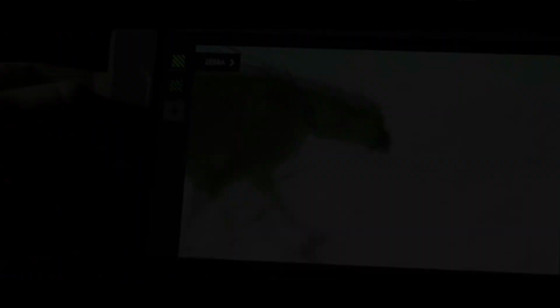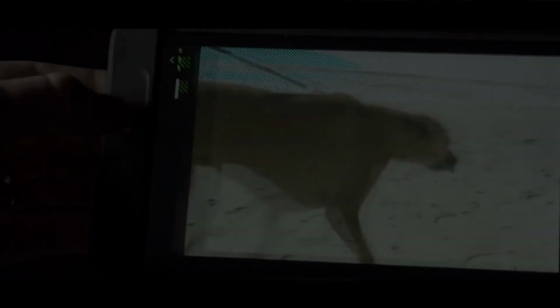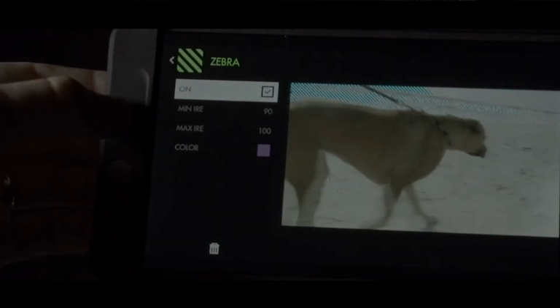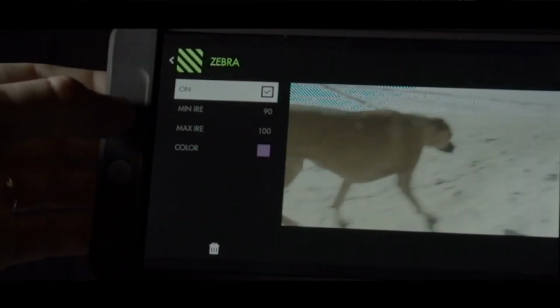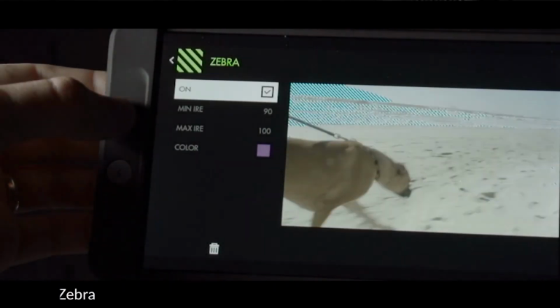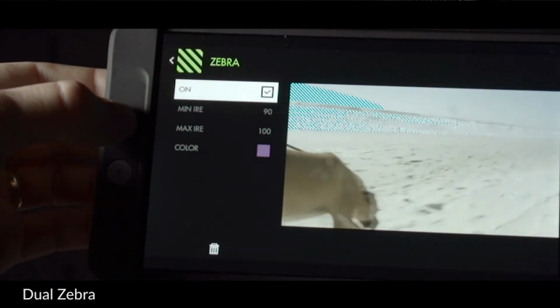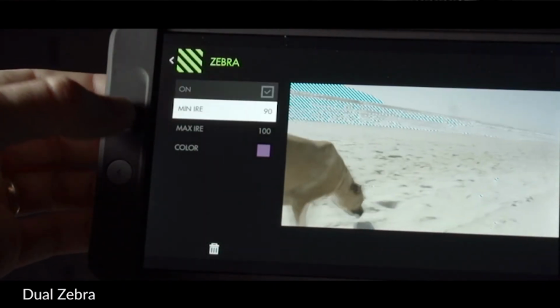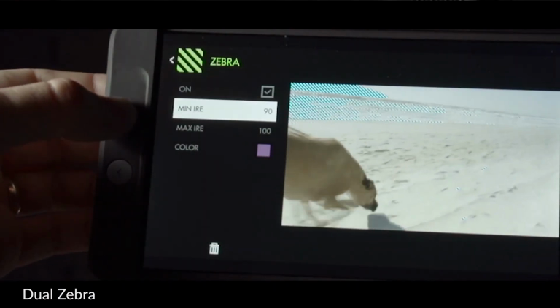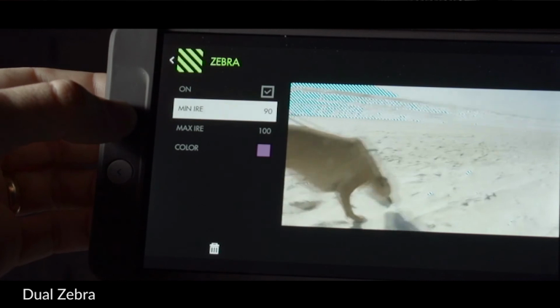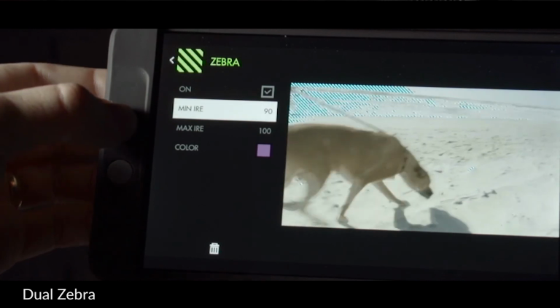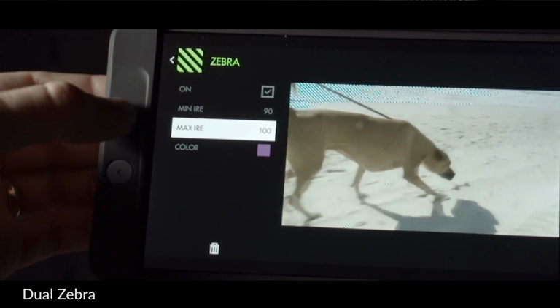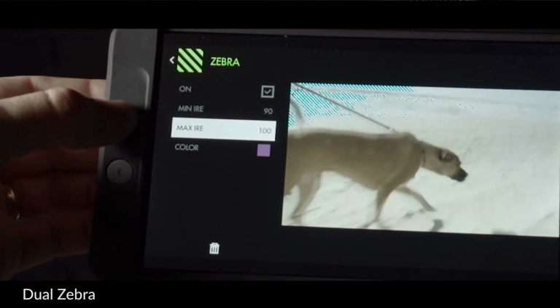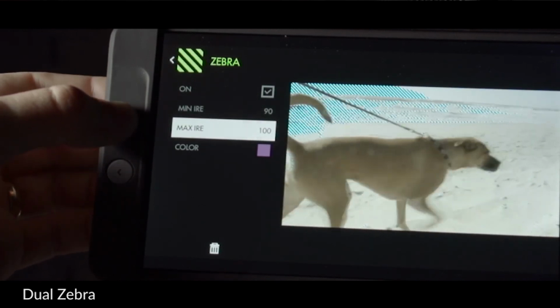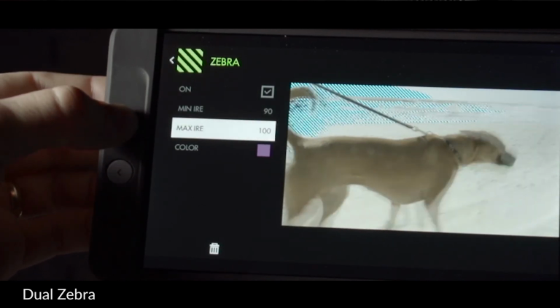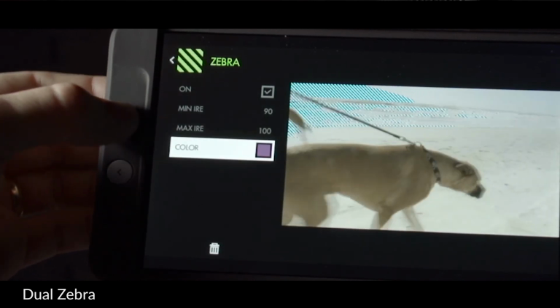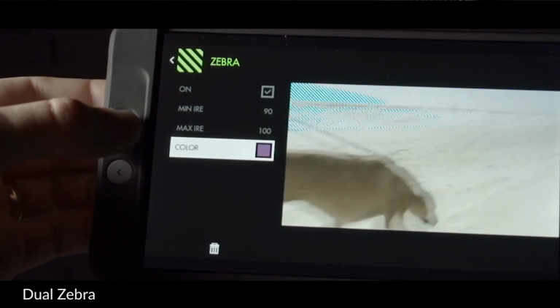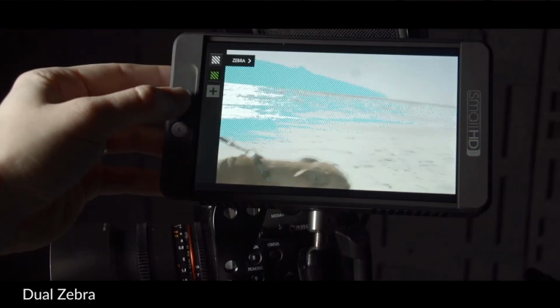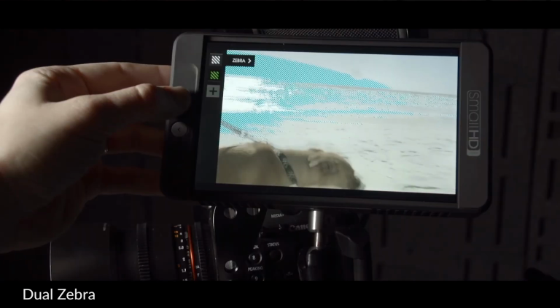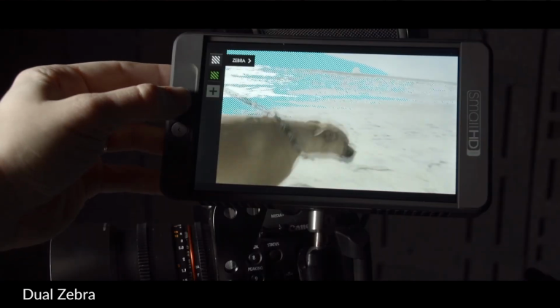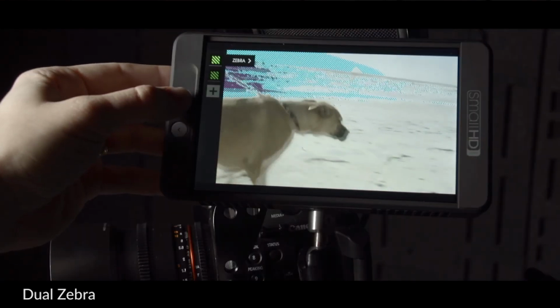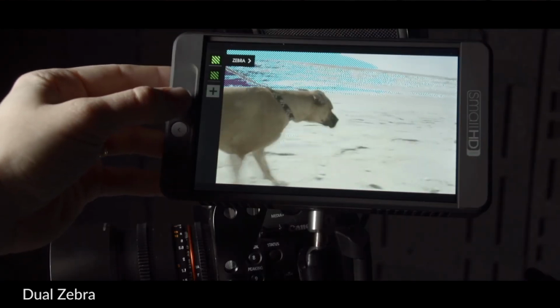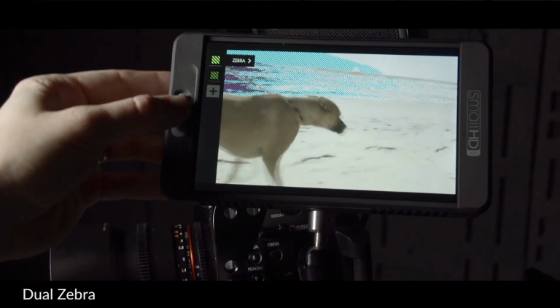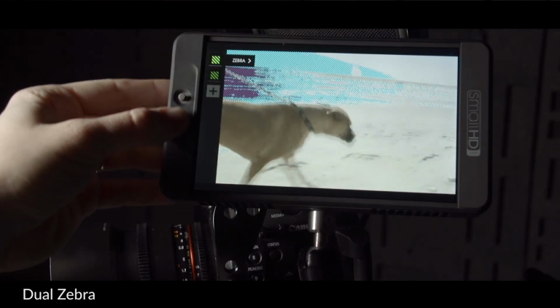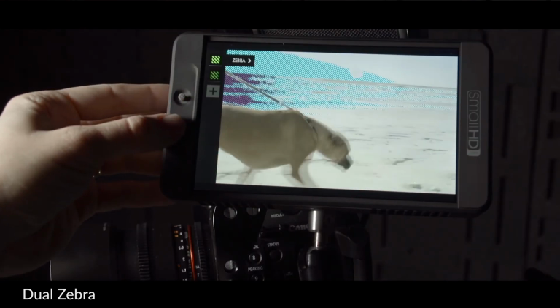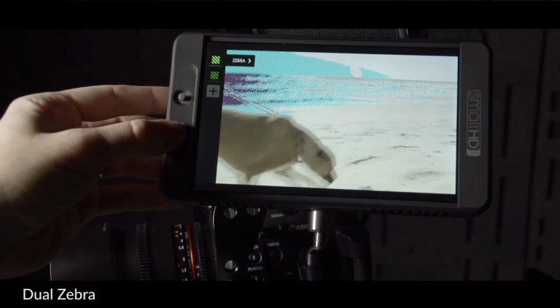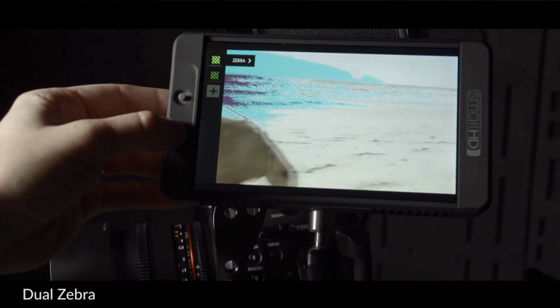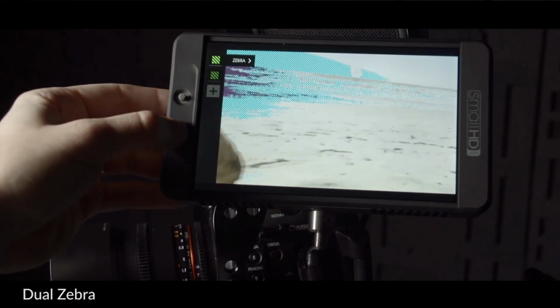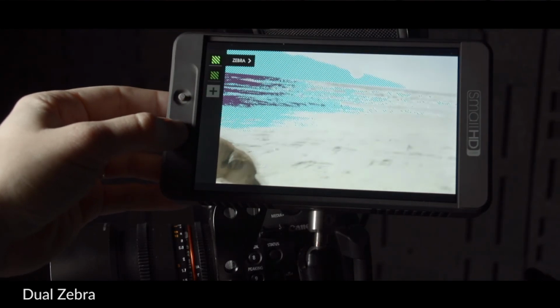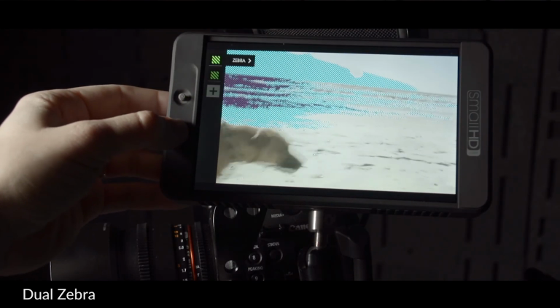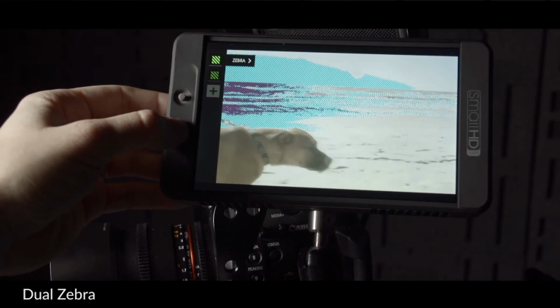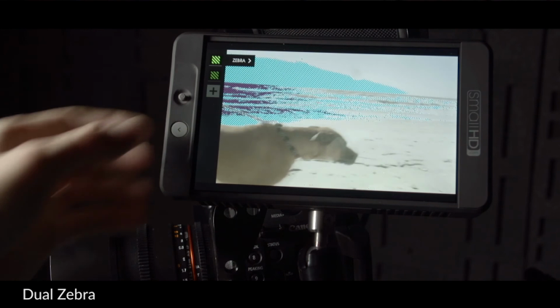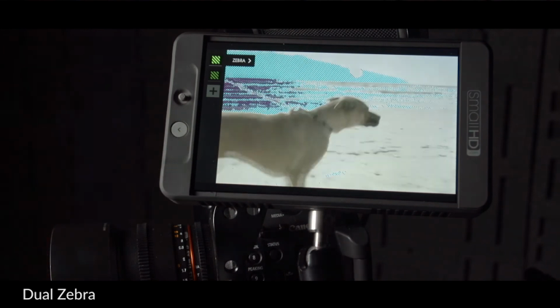What's better than one zebra? Two zebras. 2.2 firmware enables the use of two zebra modes at once on the same page.